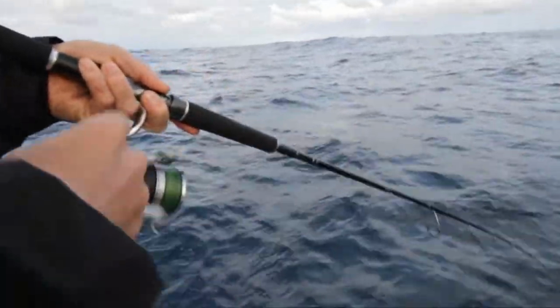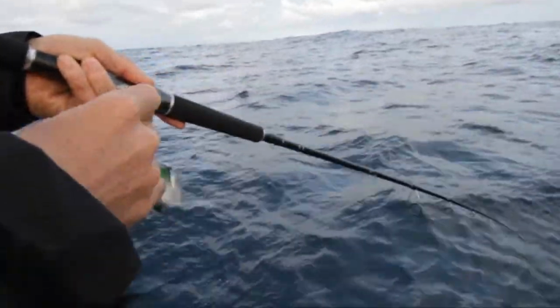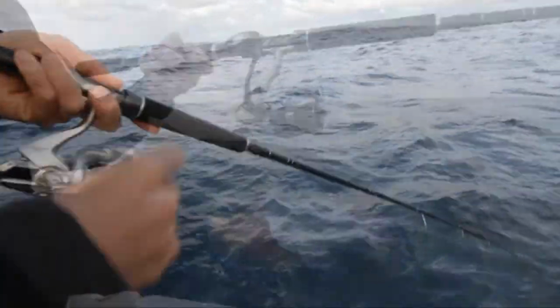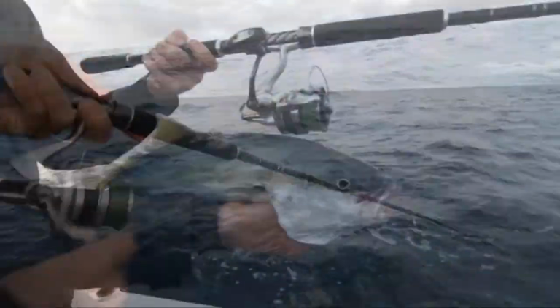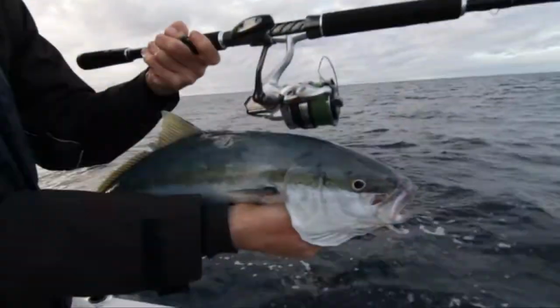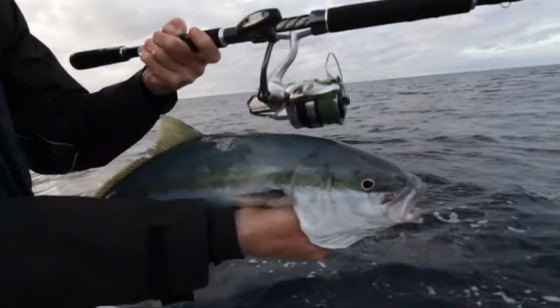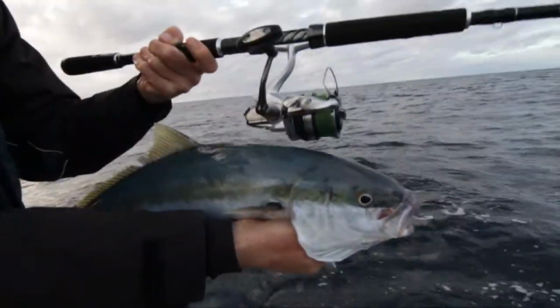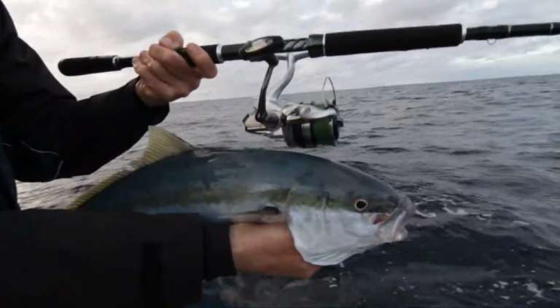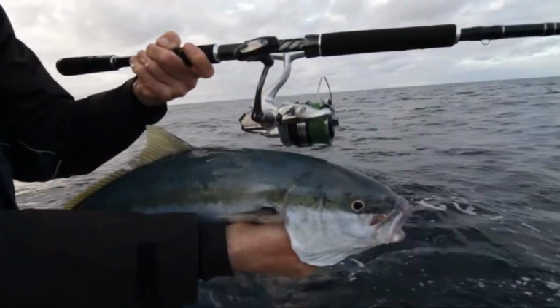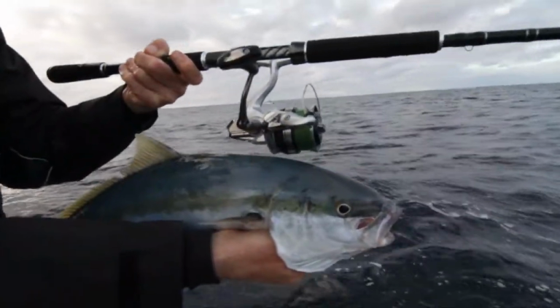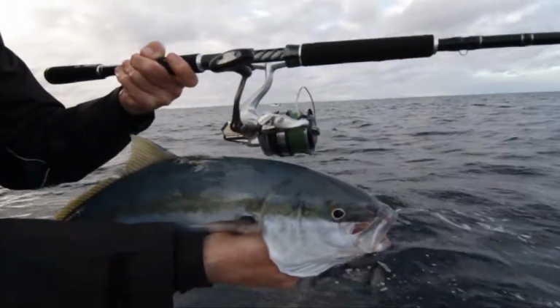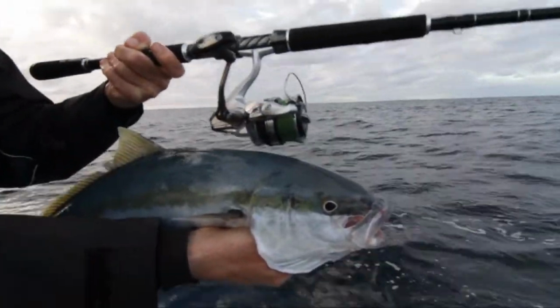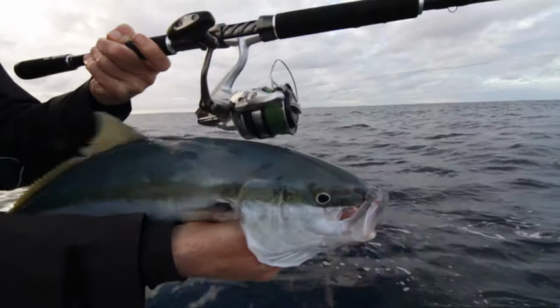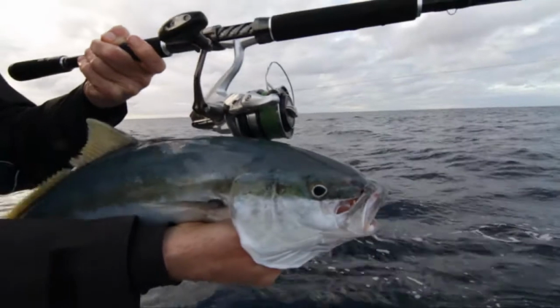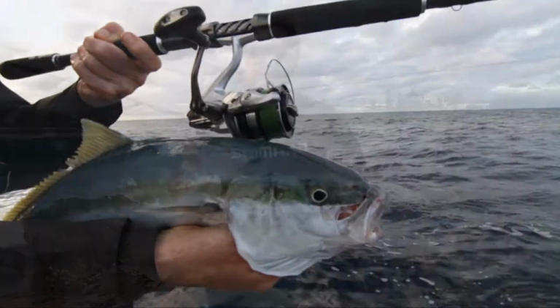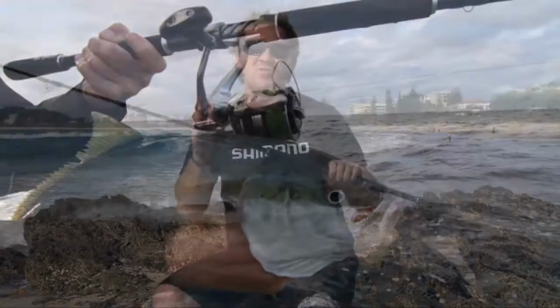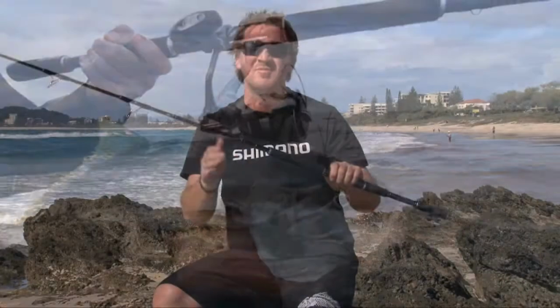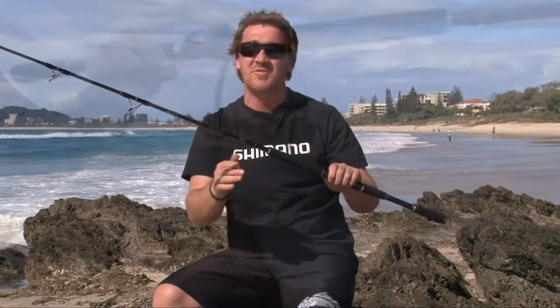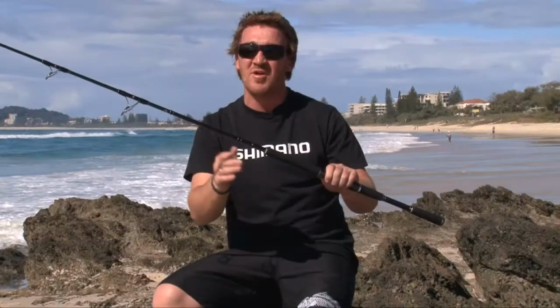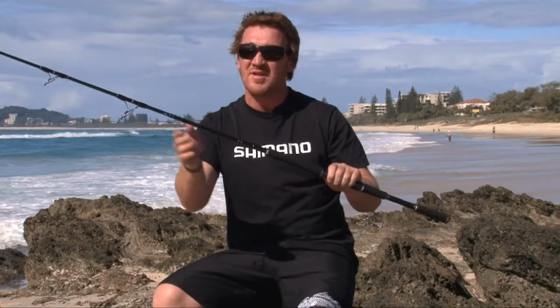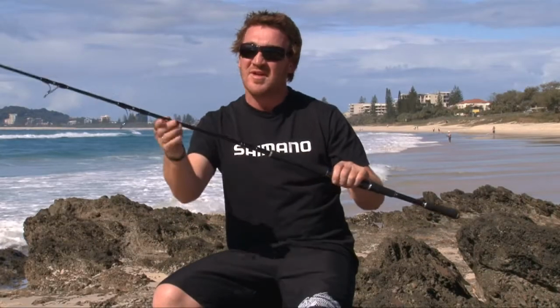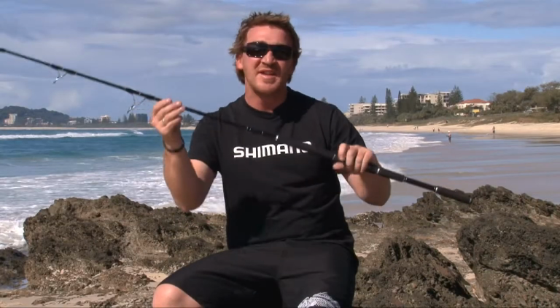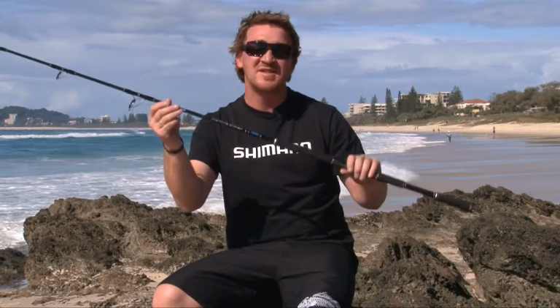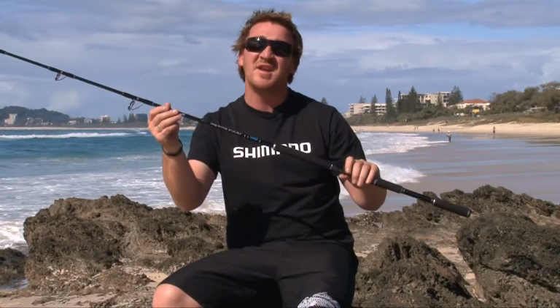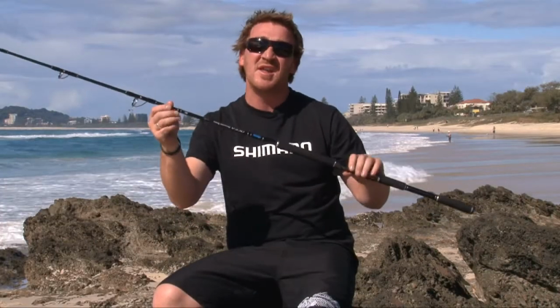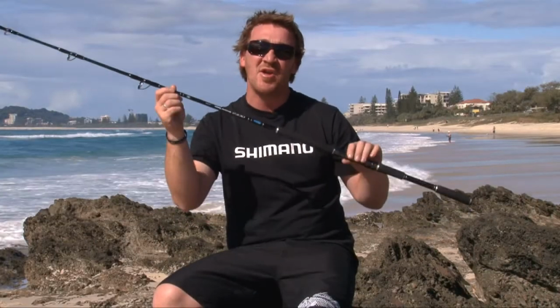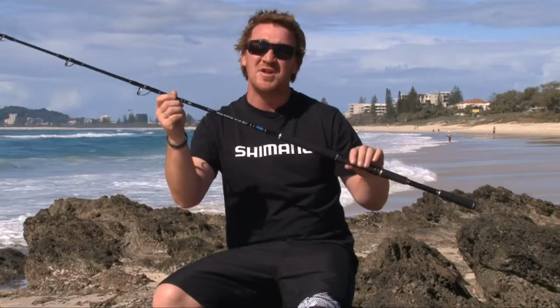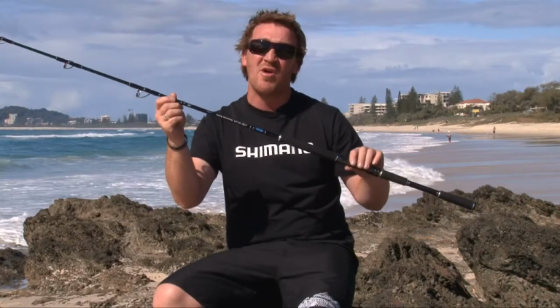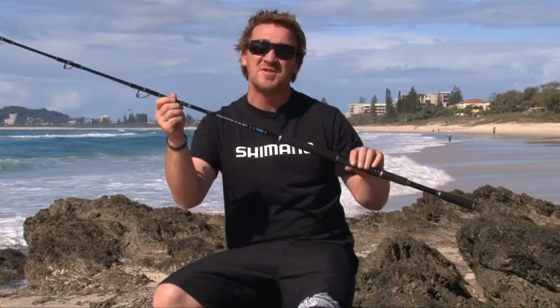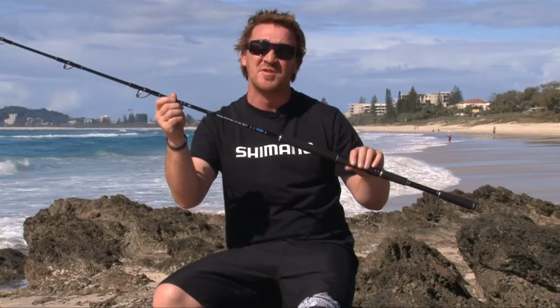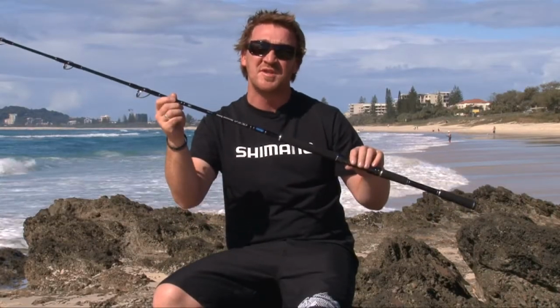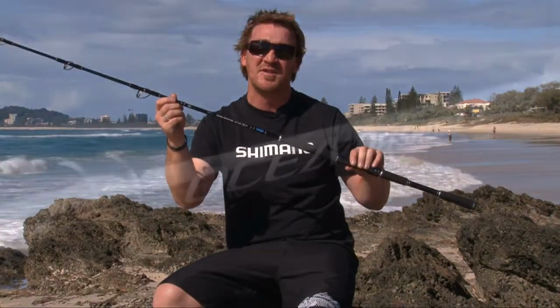If offshore fishing is for you and you want the ultimate rod, this is it — the Ocea Offshore series.